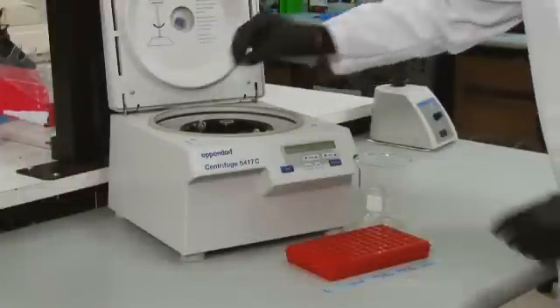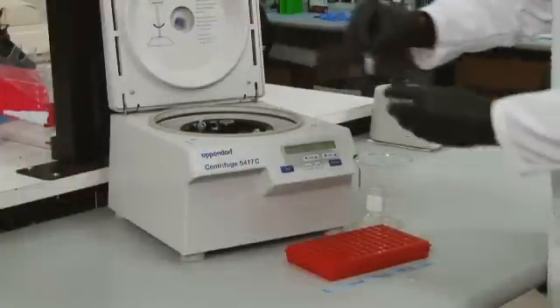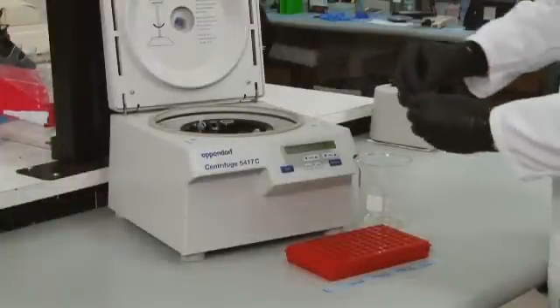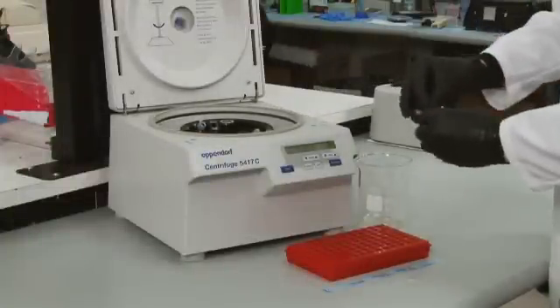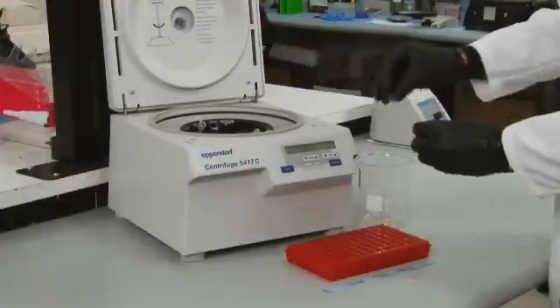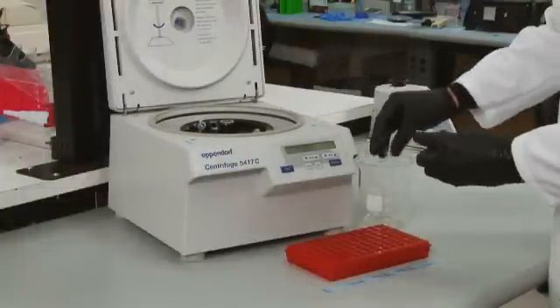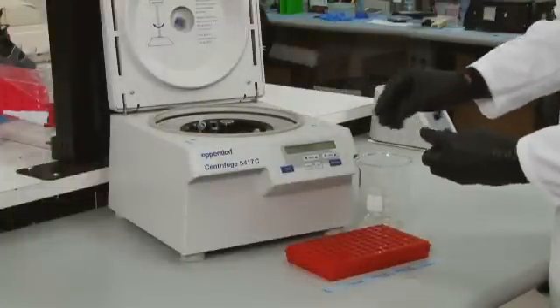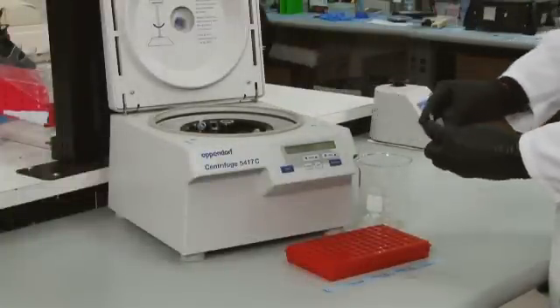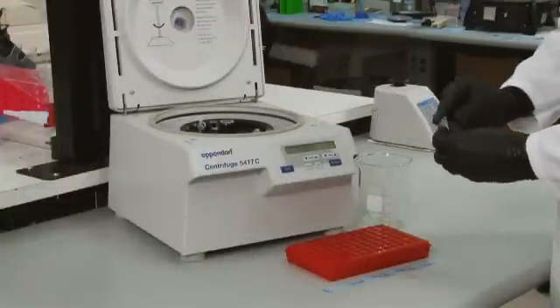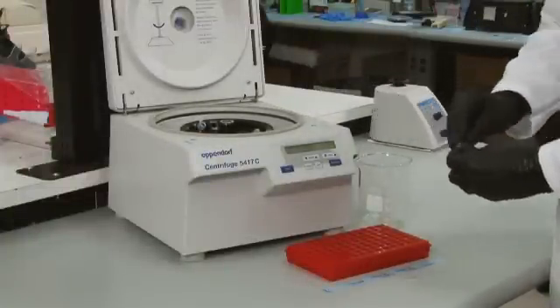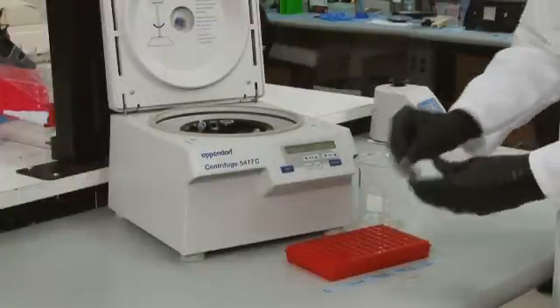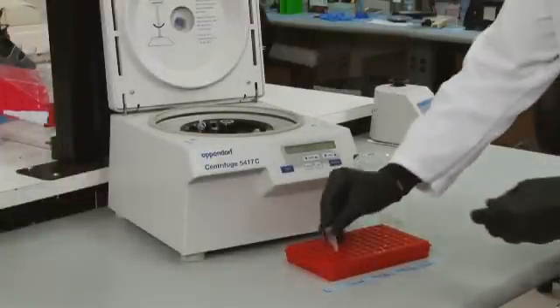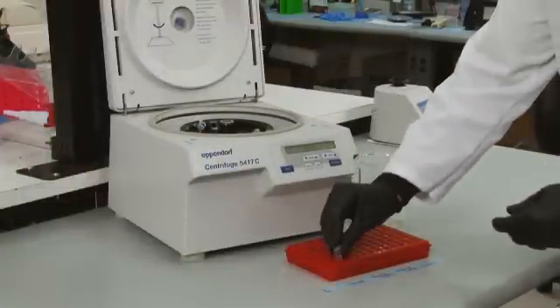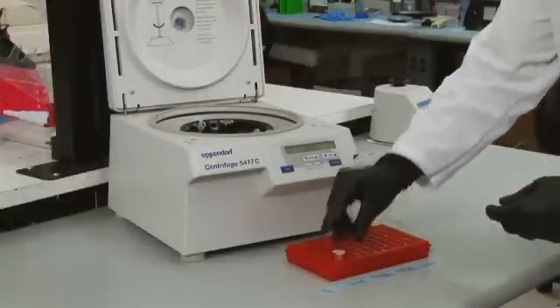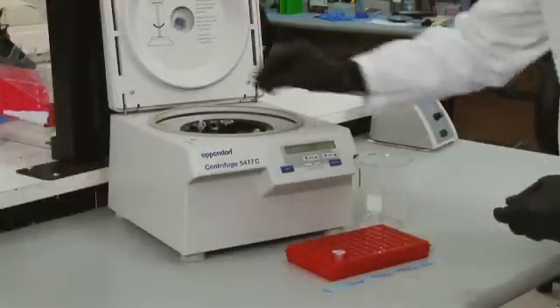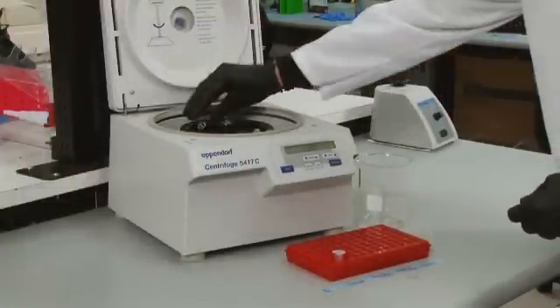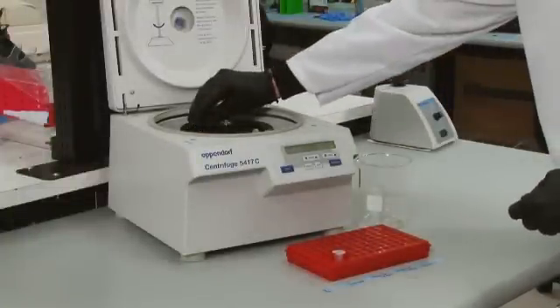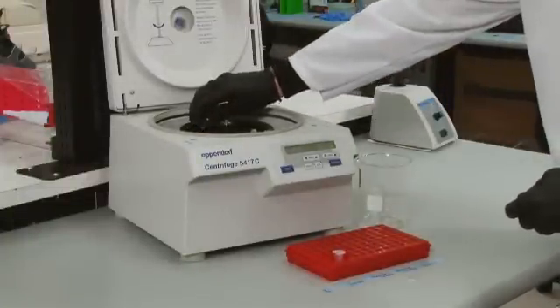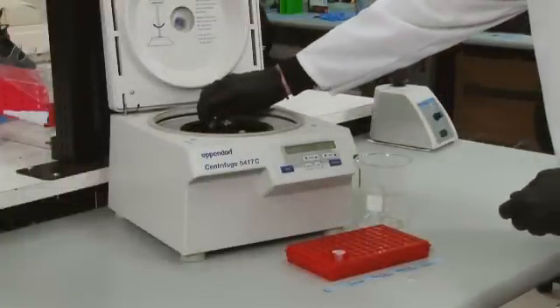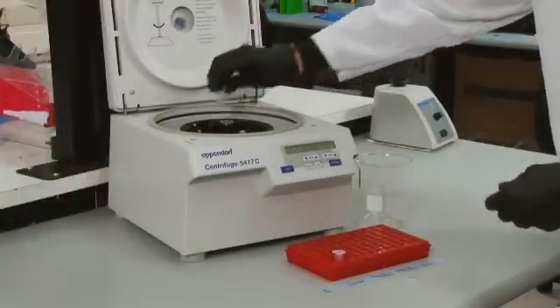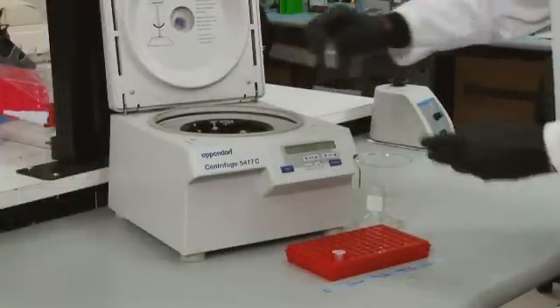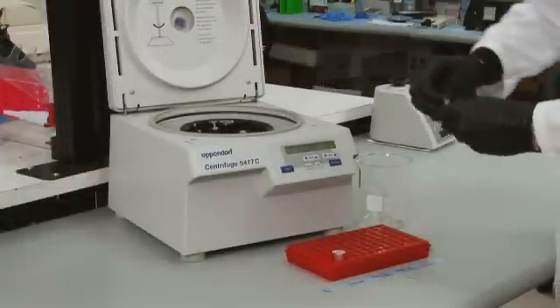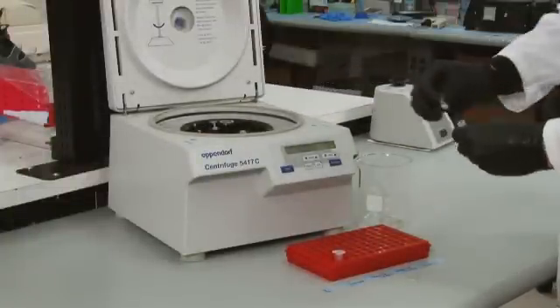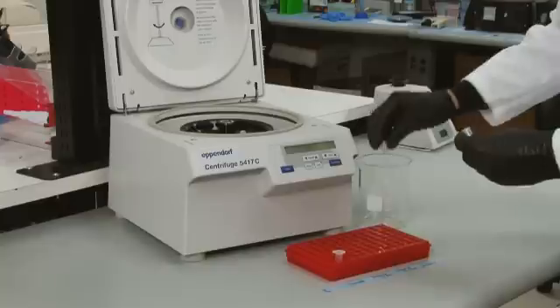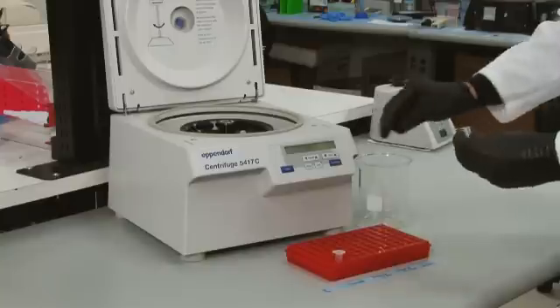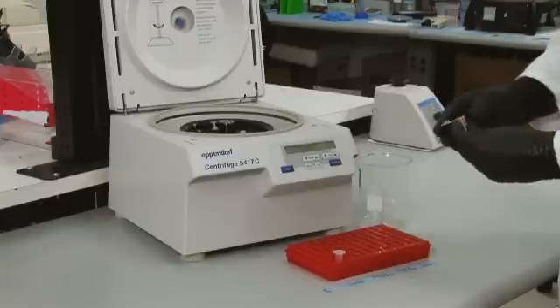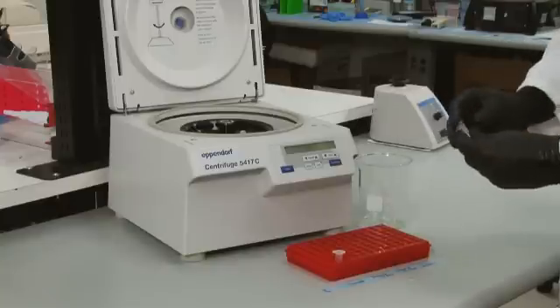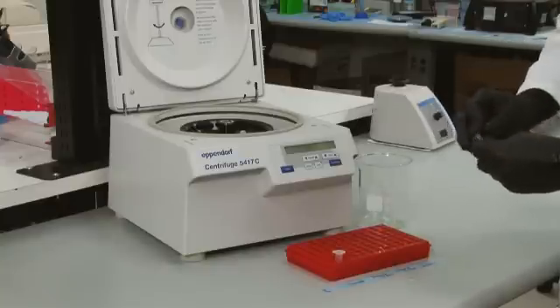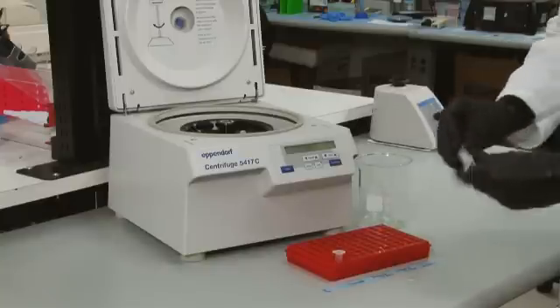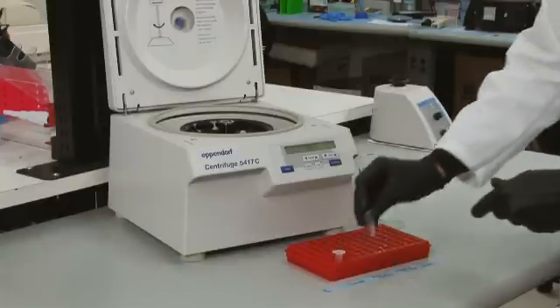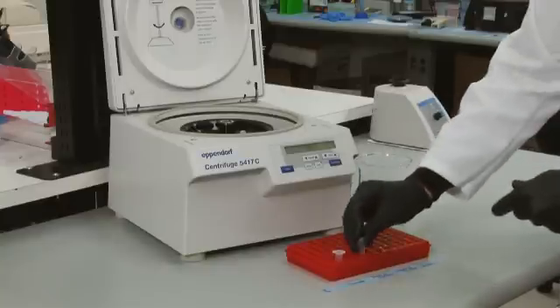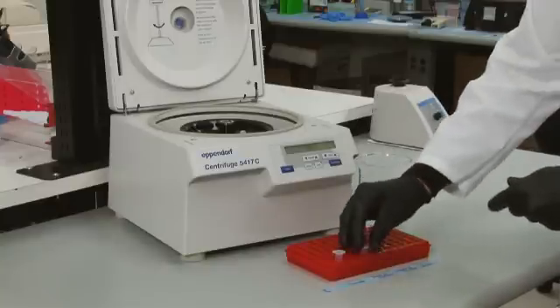Perform a final spin at 15,000 G for one minute. Discard the purification column and save the purified DNA at minus 20 degrees Celsius until ready for the last phase.